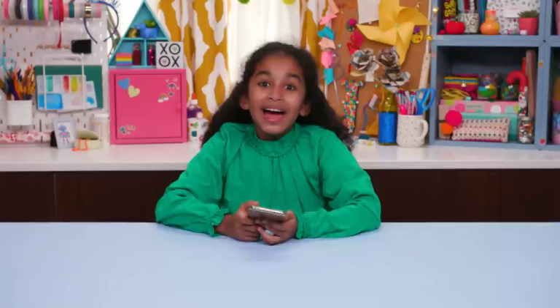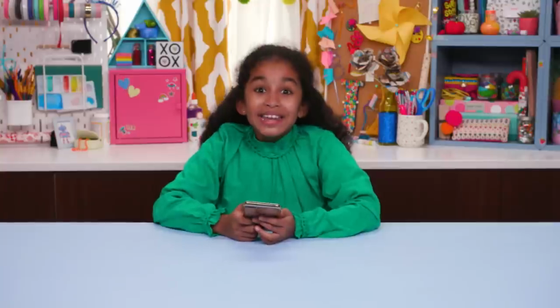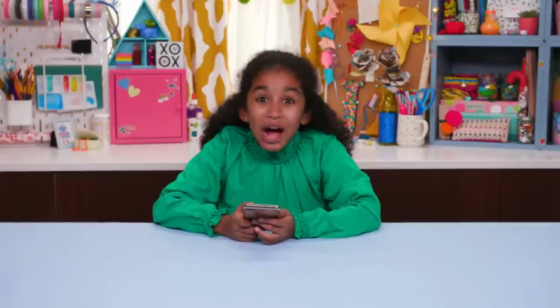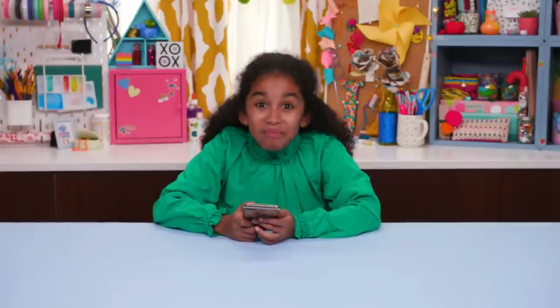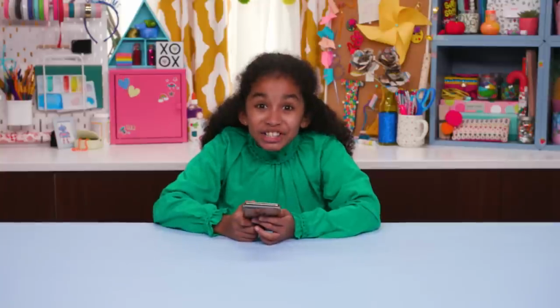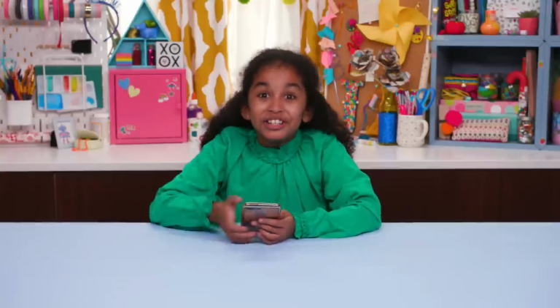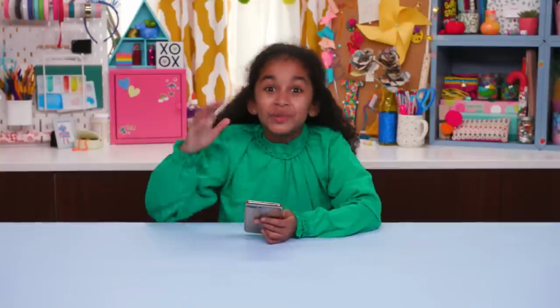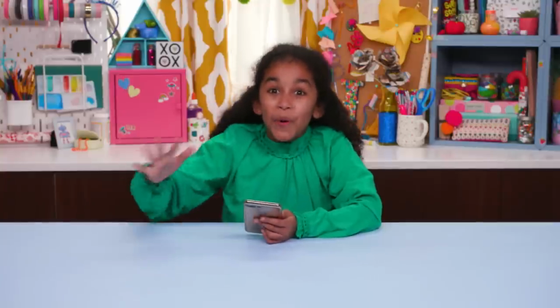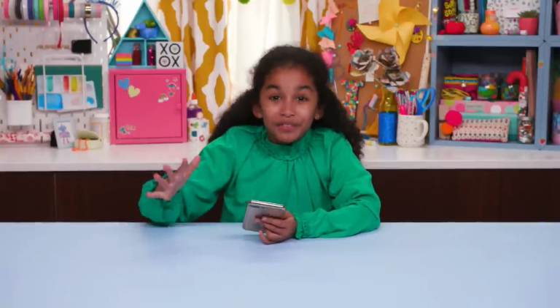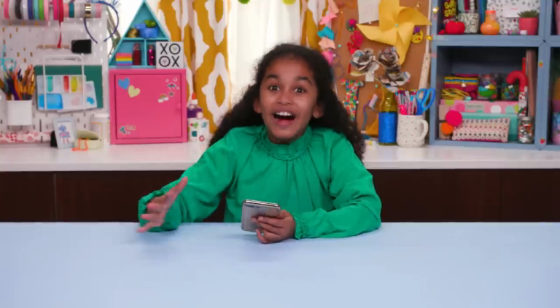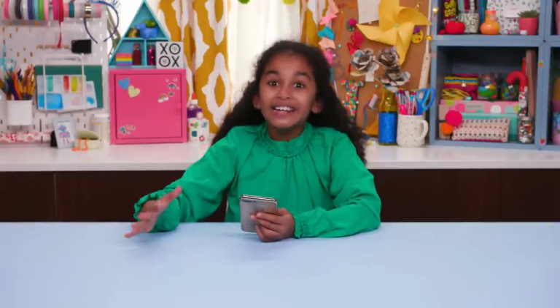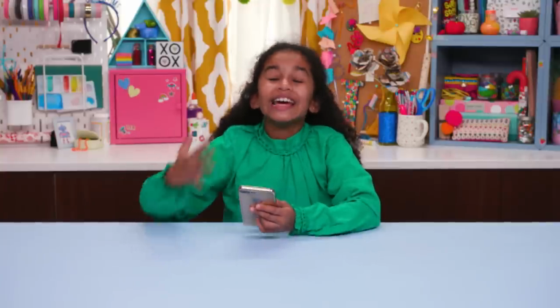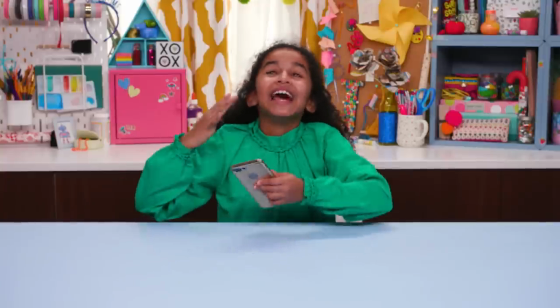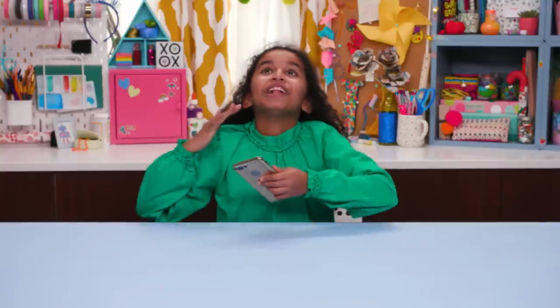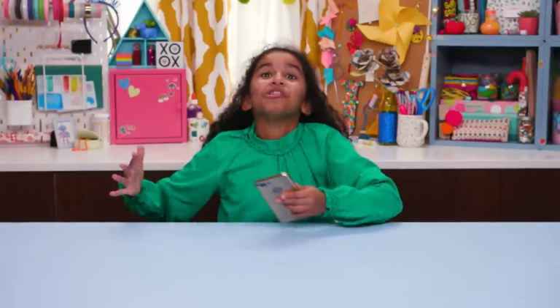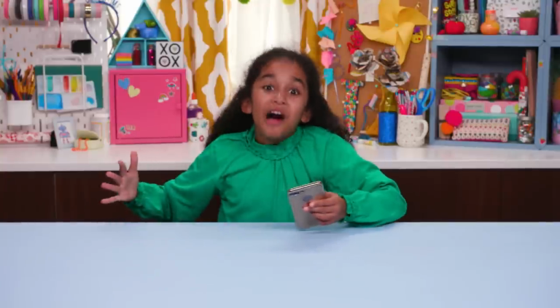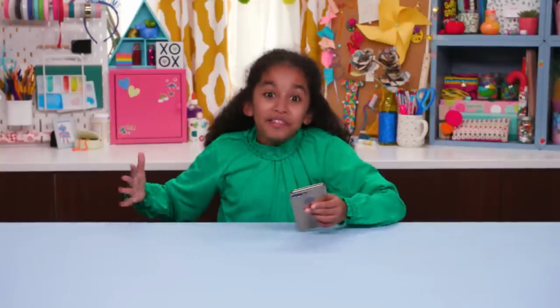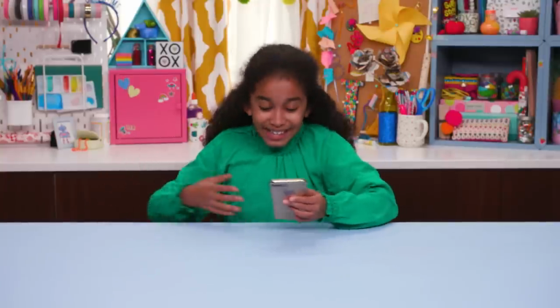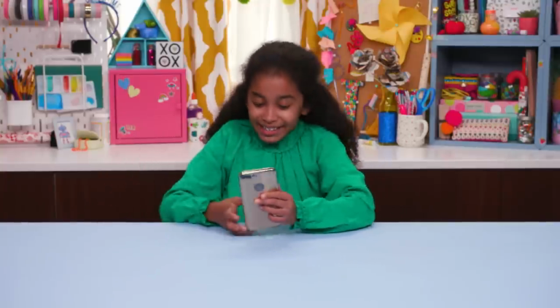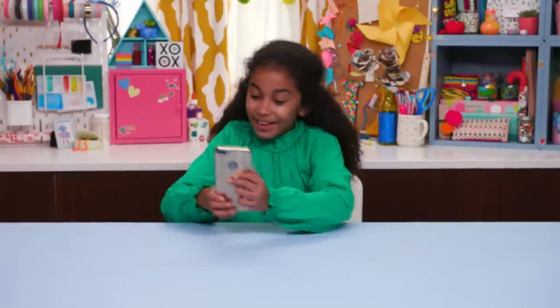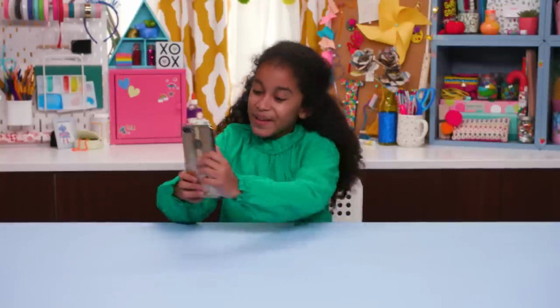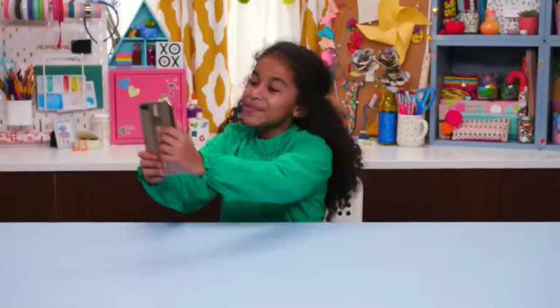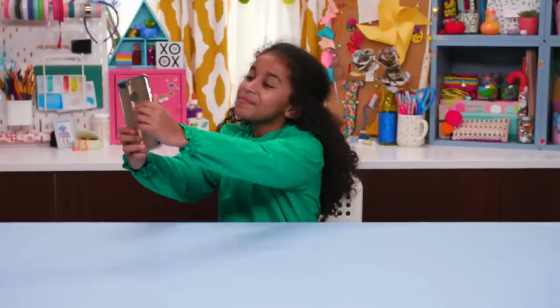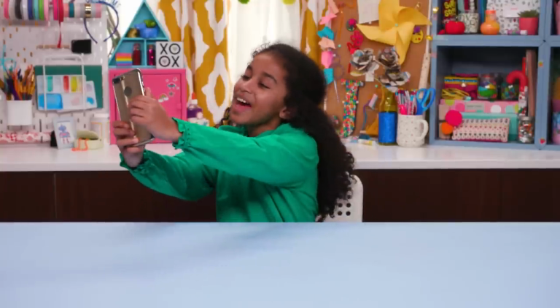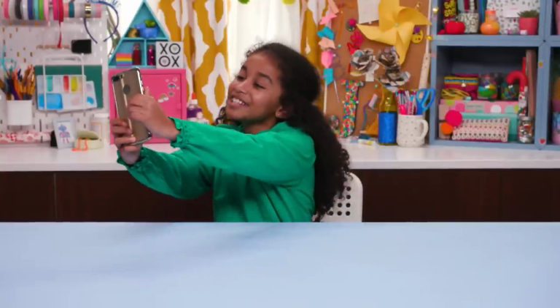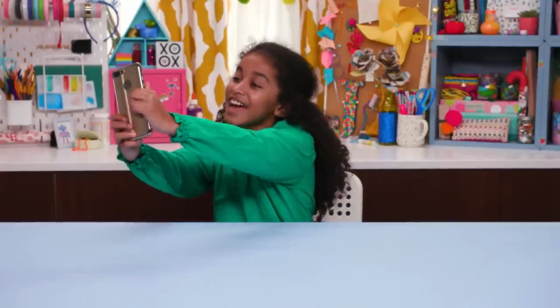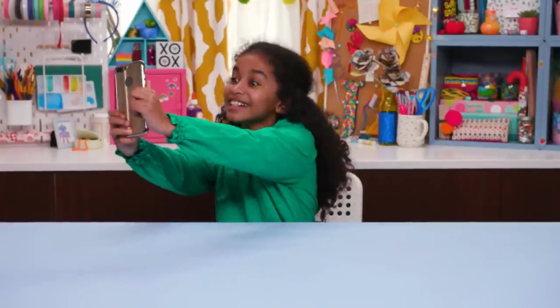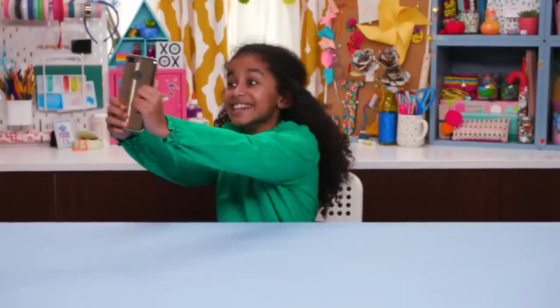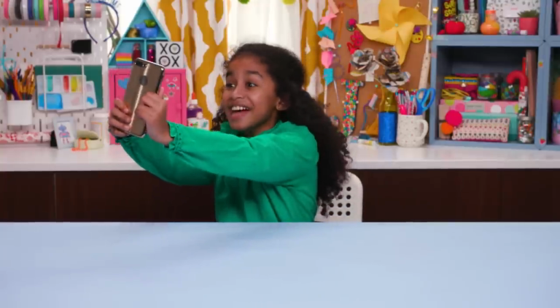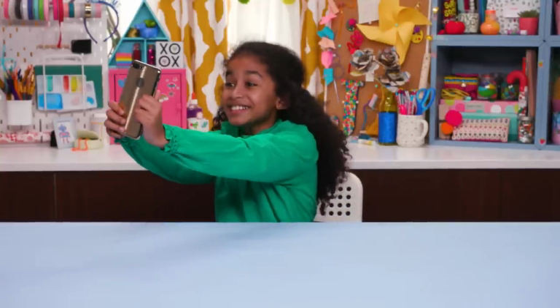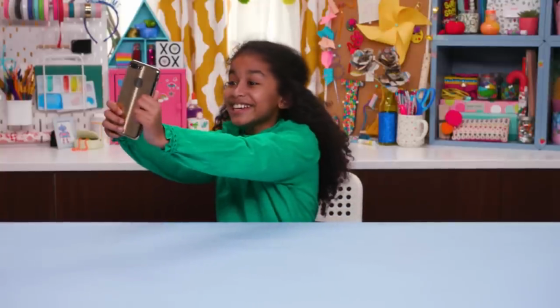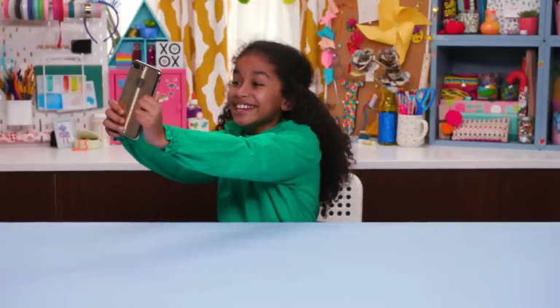Snip off the cuffs and repeat the same weaving technique on each sleeve. Now my shirt is one of a kind and I love it! Hashtag nailed it!